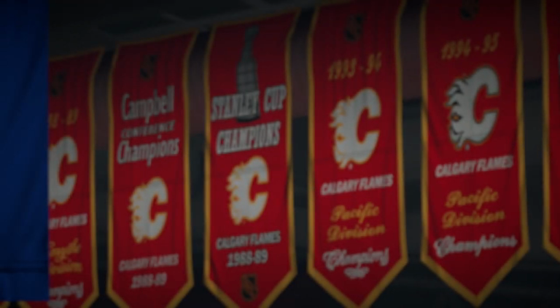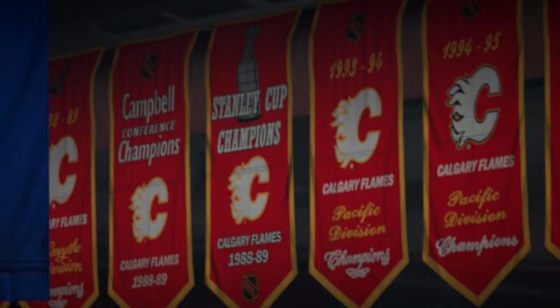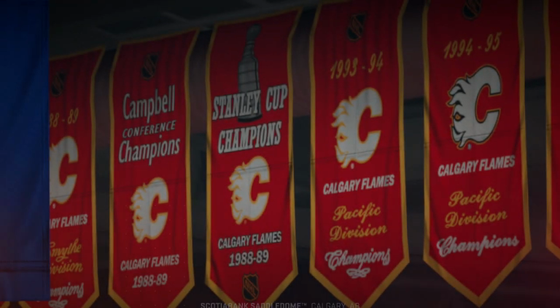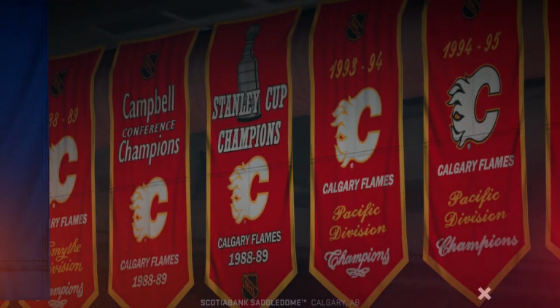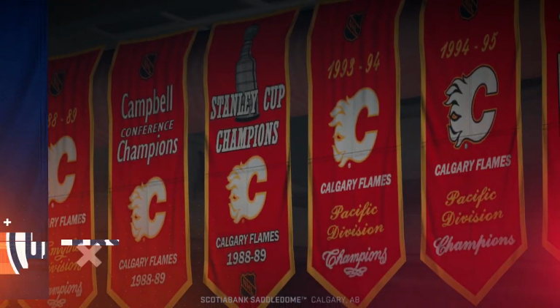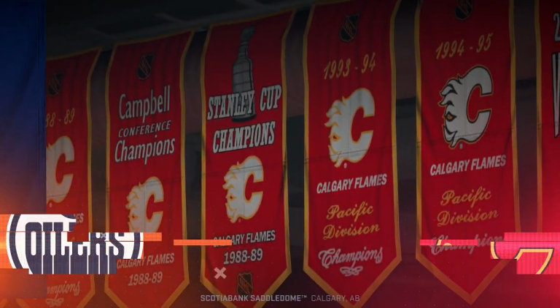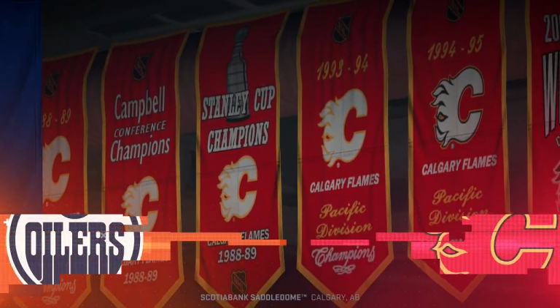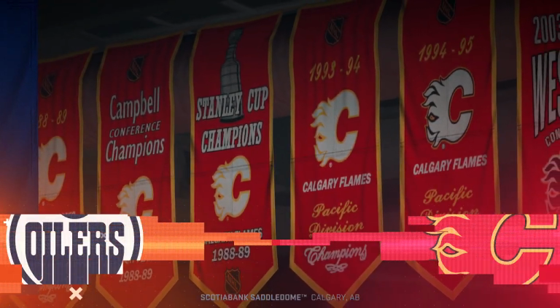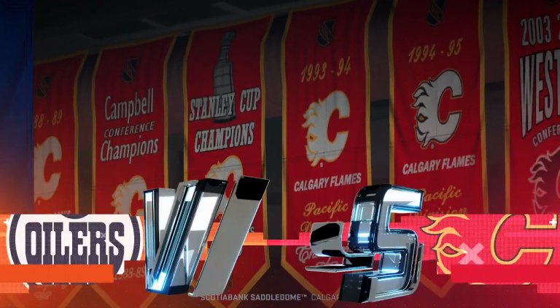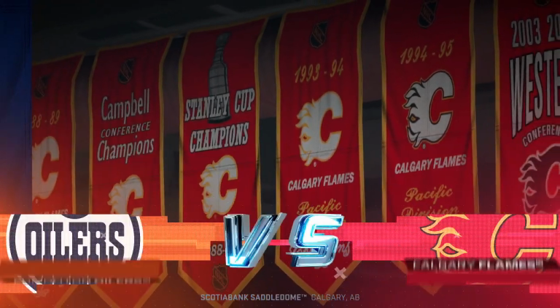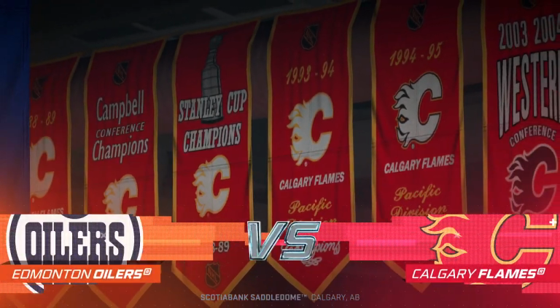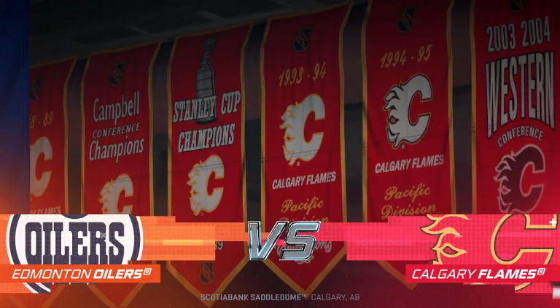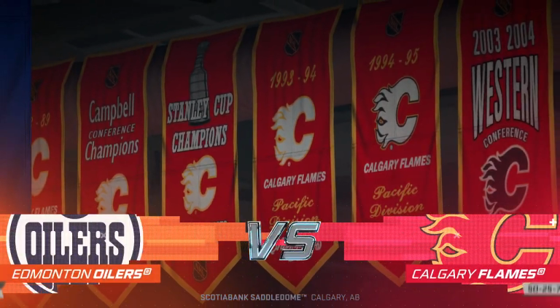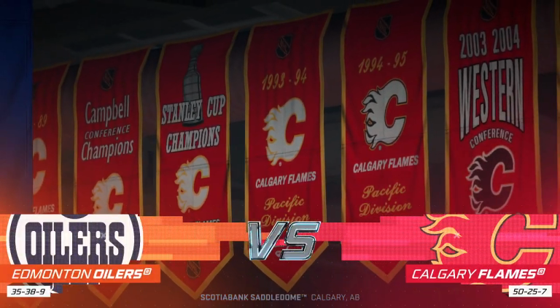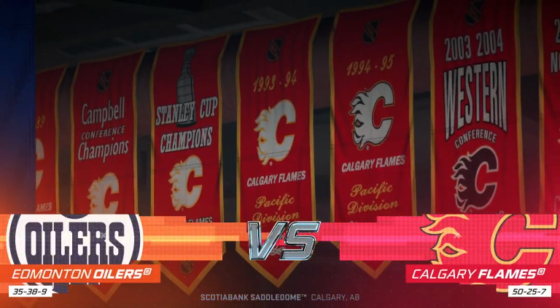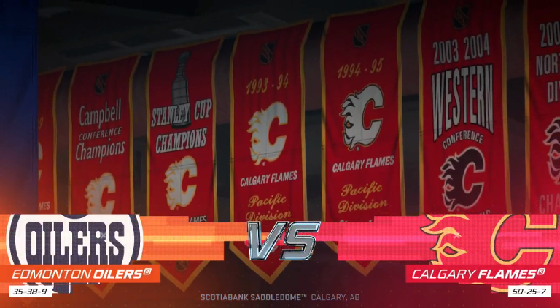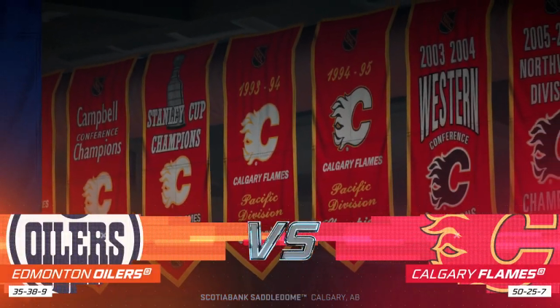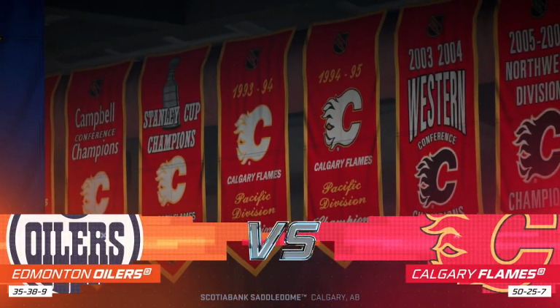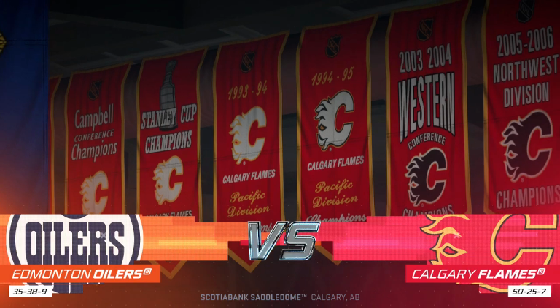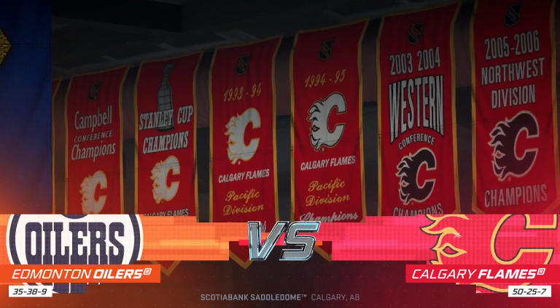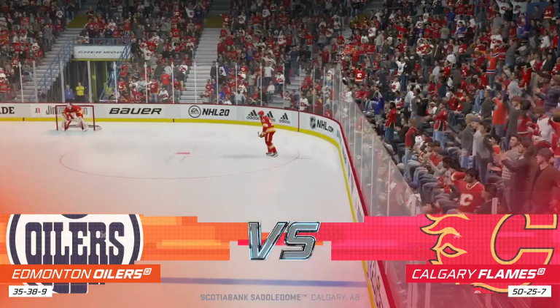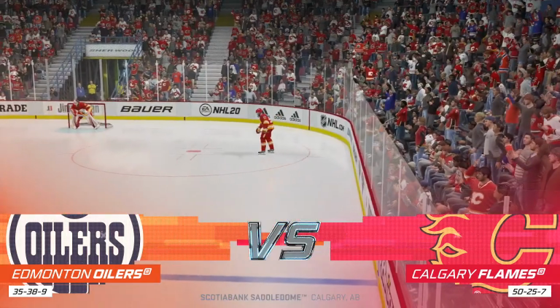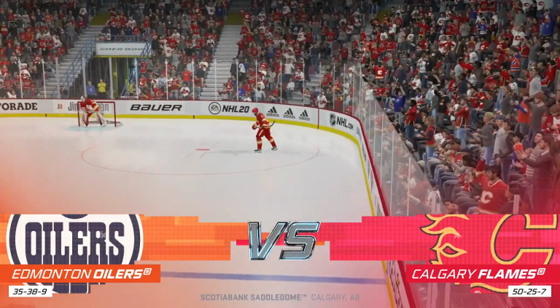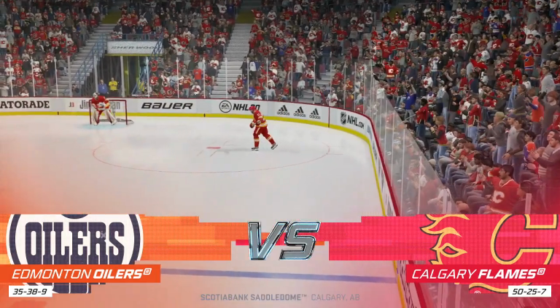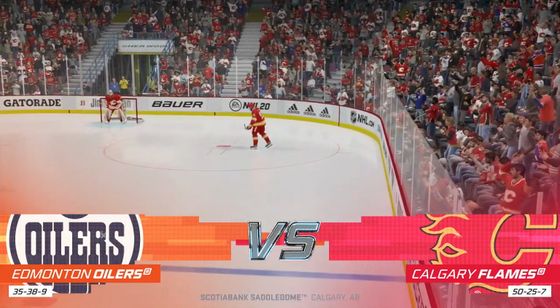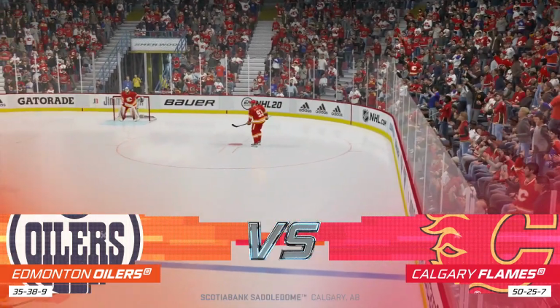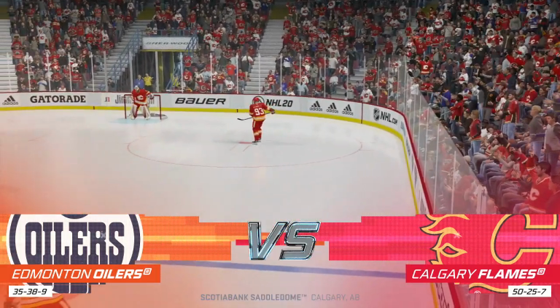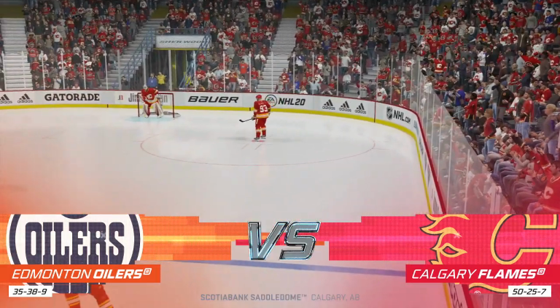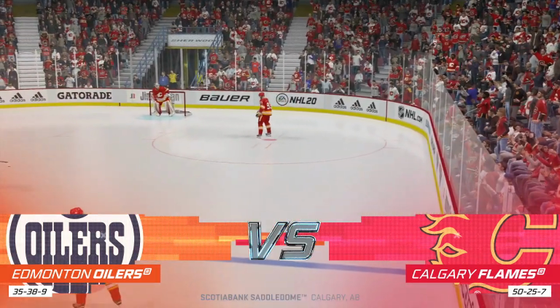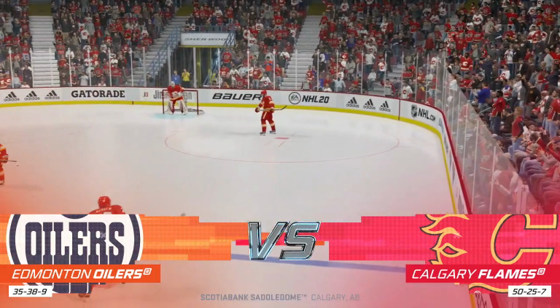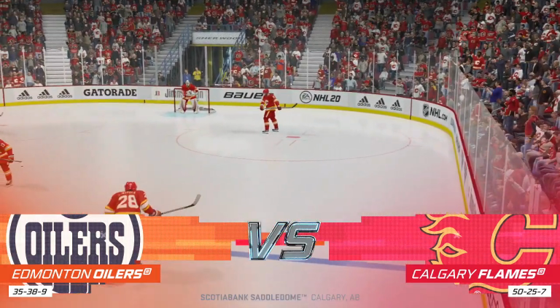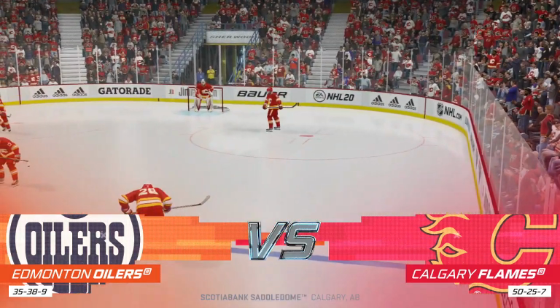Hi everybody. Welcome to Calgary. It is a stampede-like atmosphere here tonight. He's Ray Ferraro. I'm James Cebulski for EA Sports.